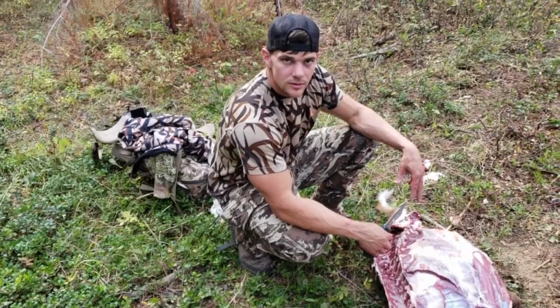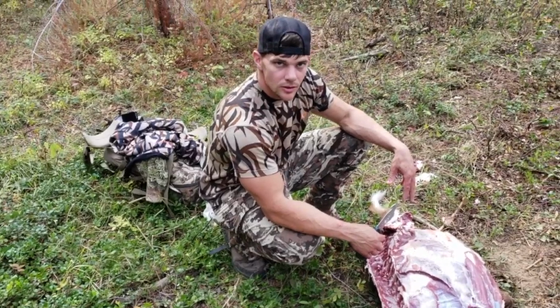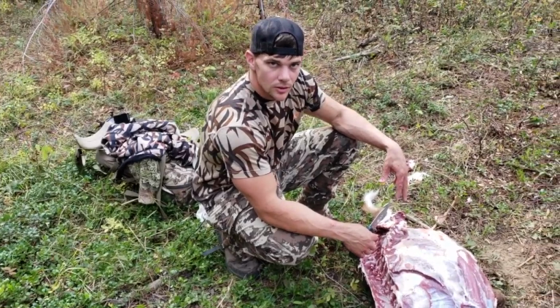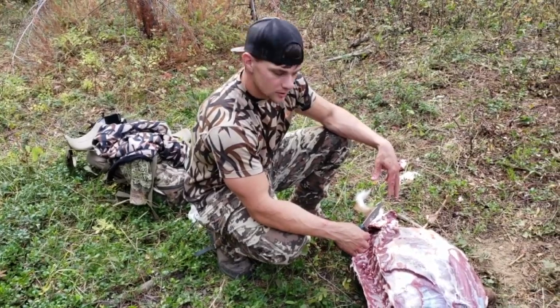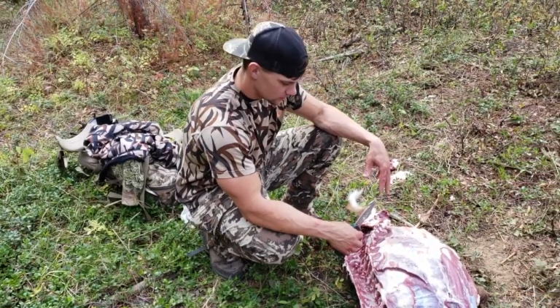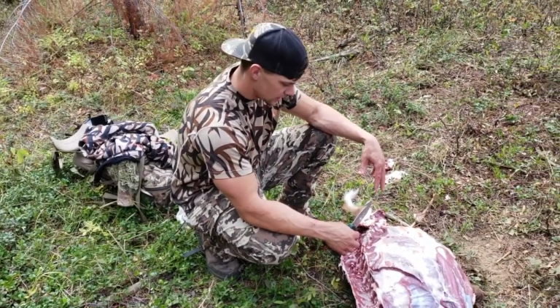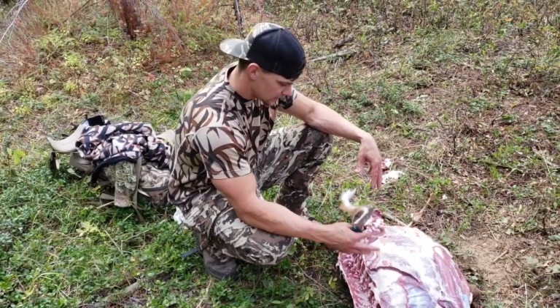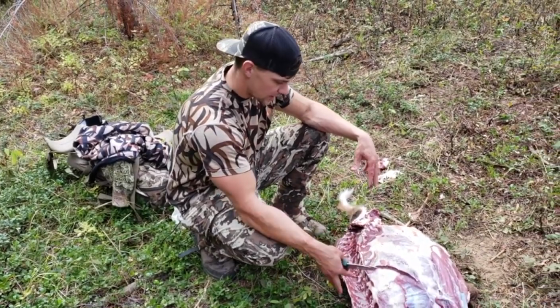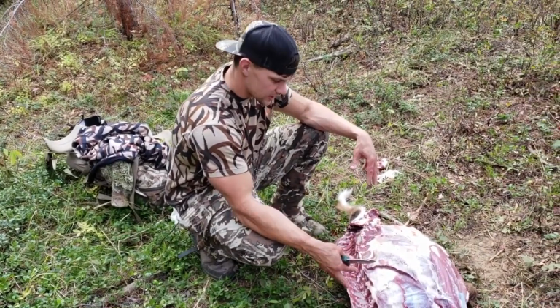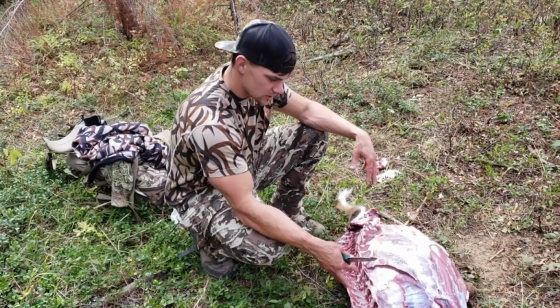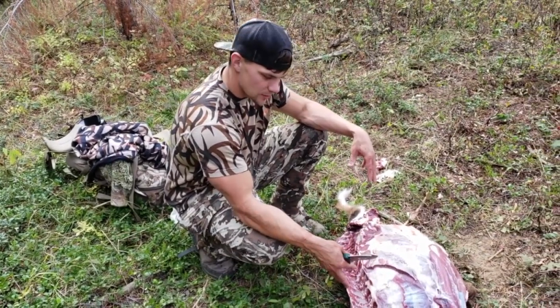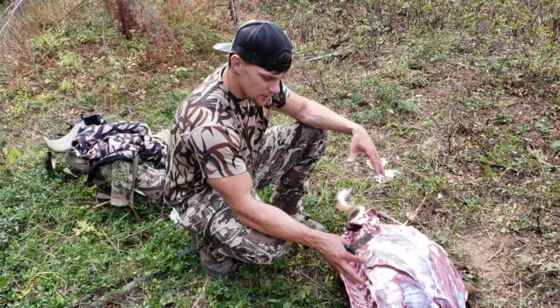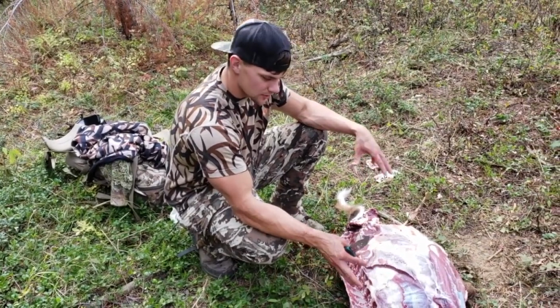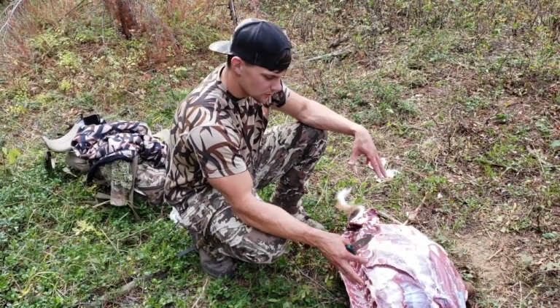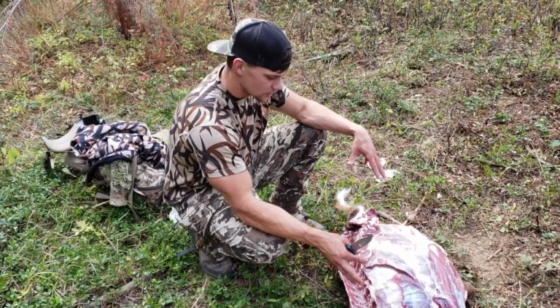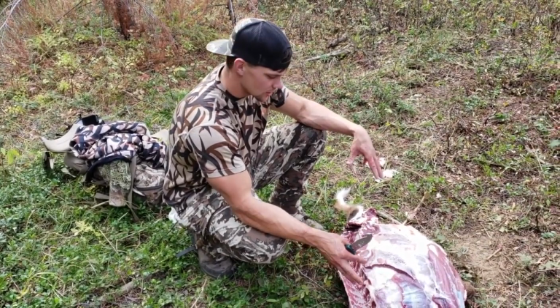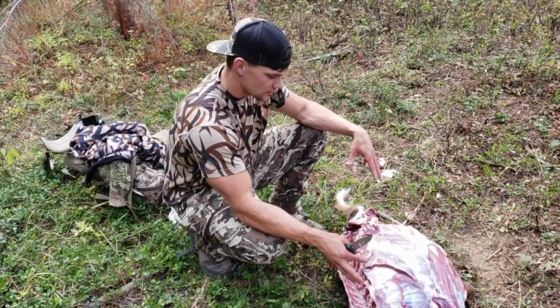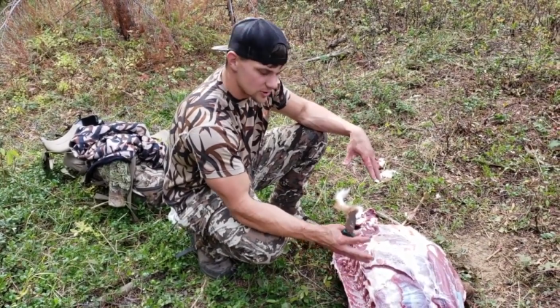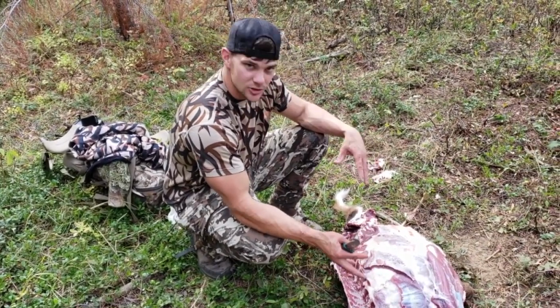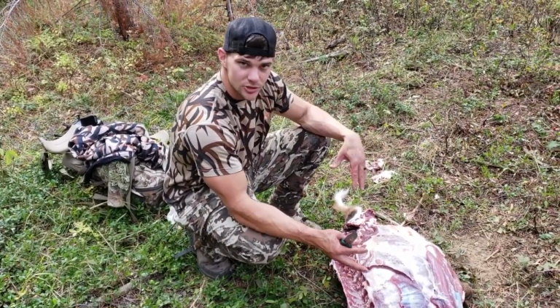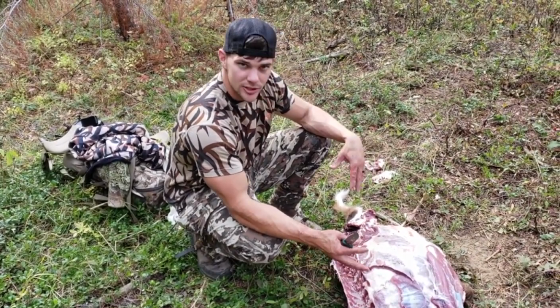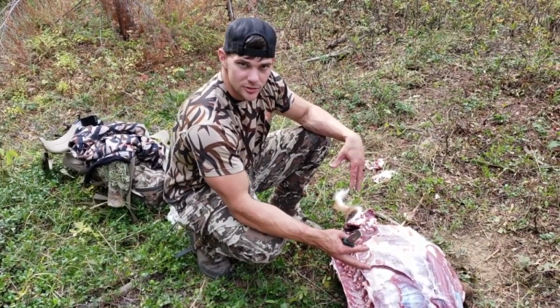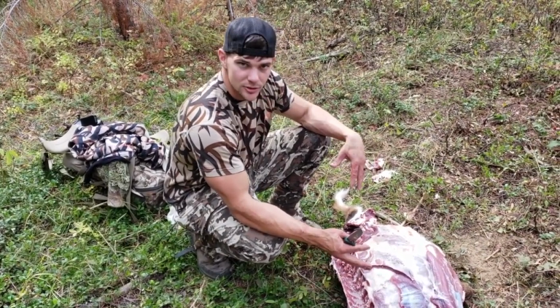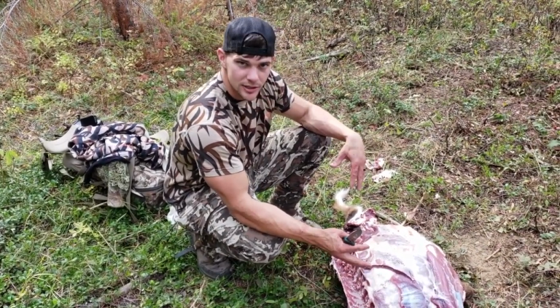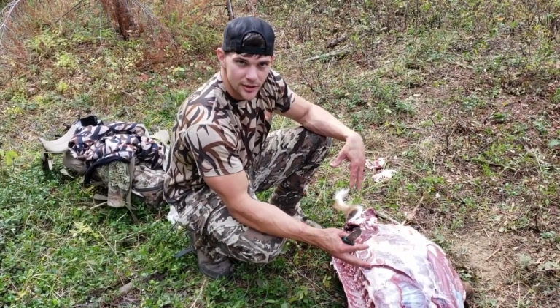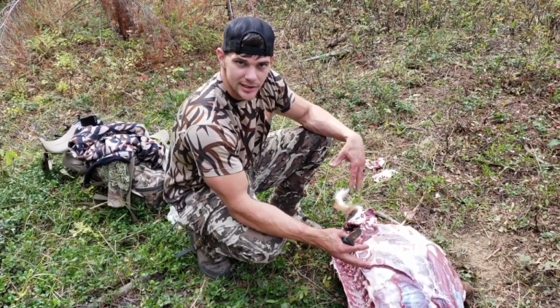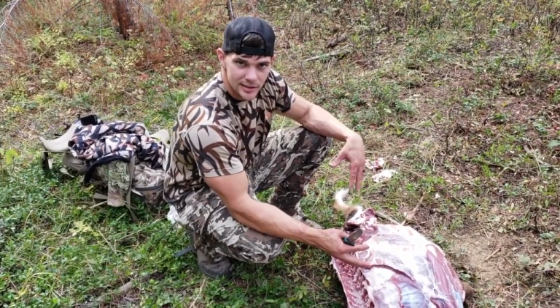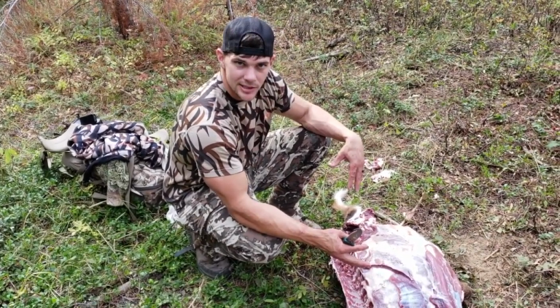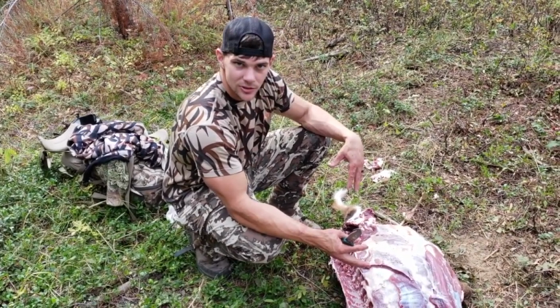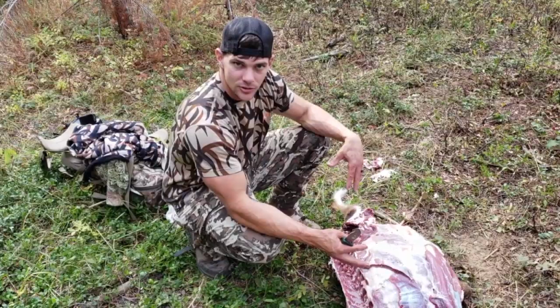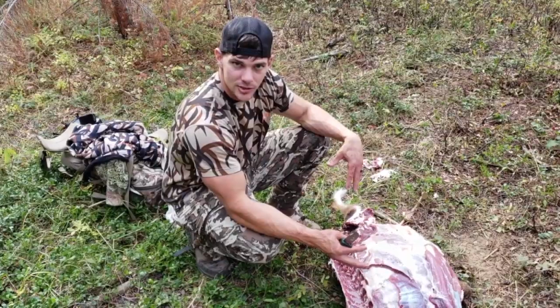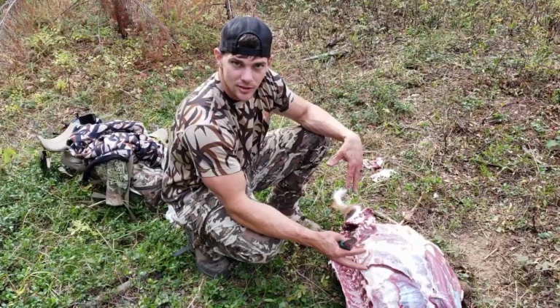So I got the backstrap off, the quarters off. I was going to show you guys real quick how I get the tenderloins out.